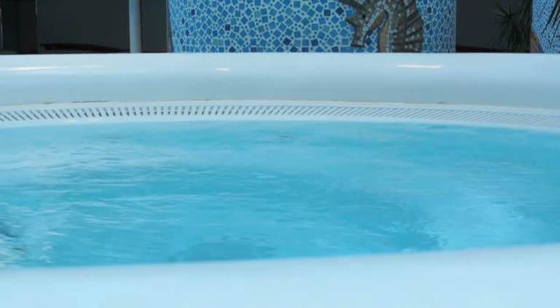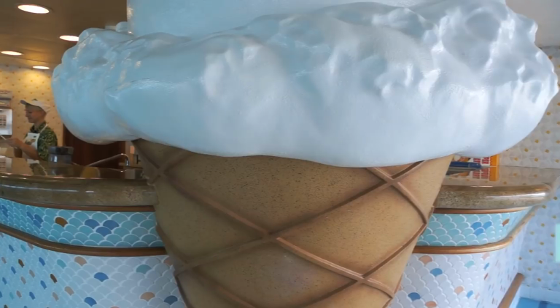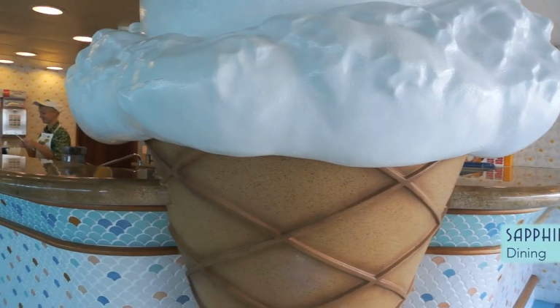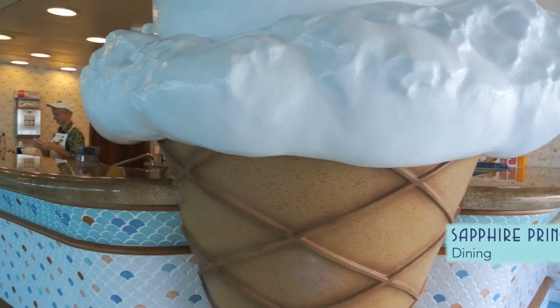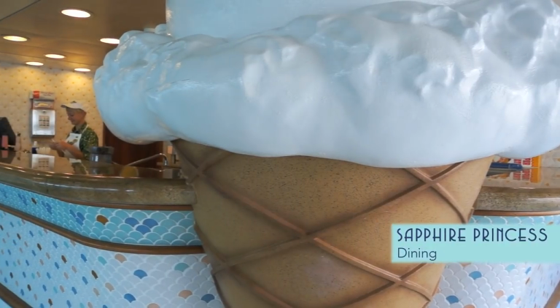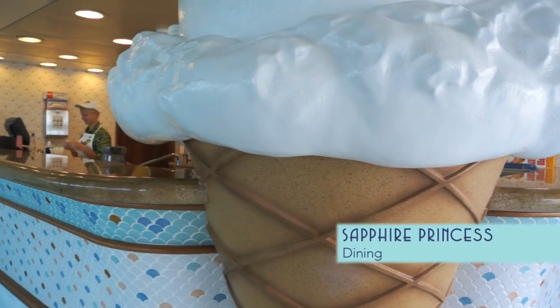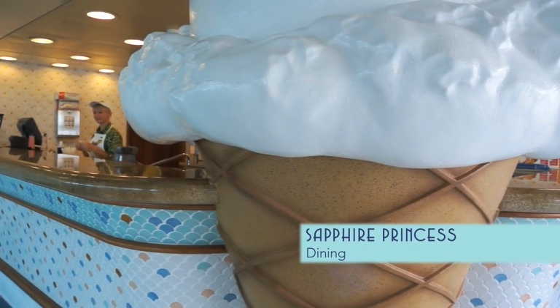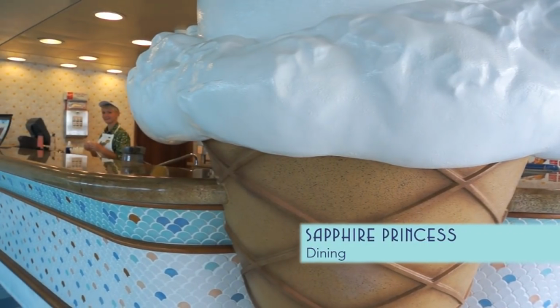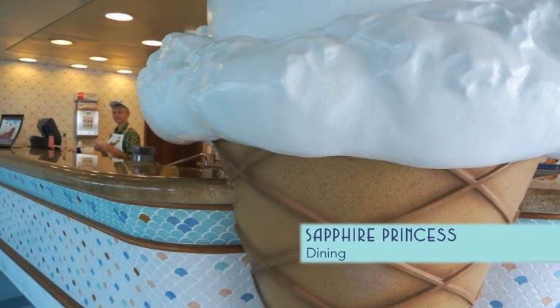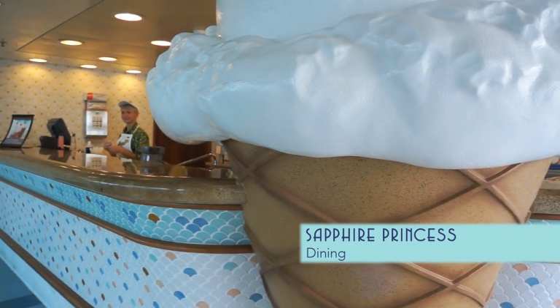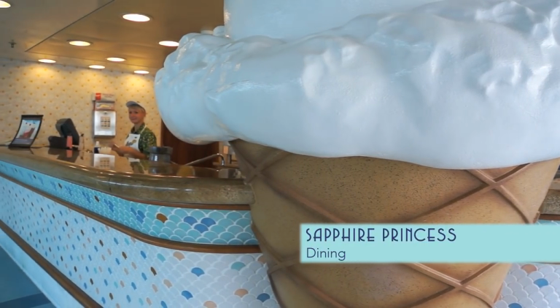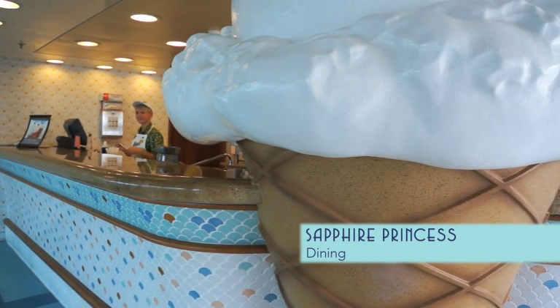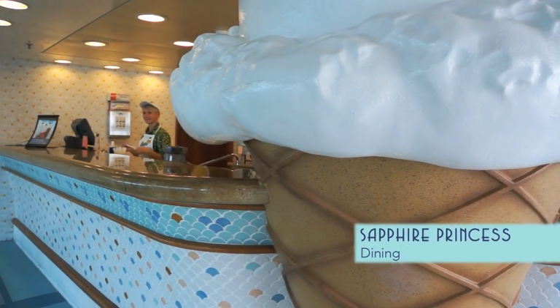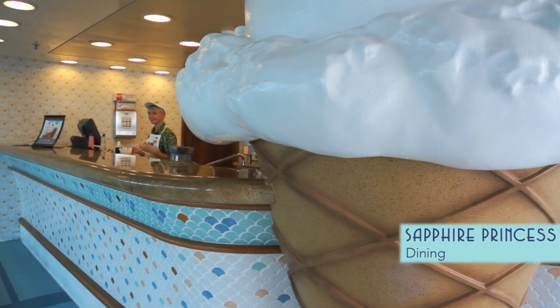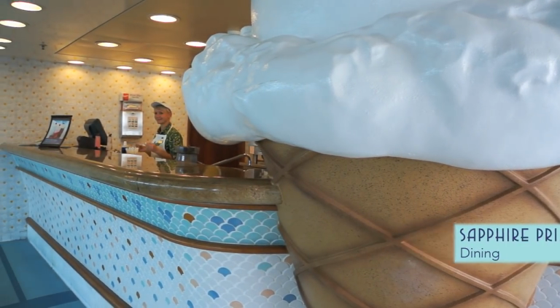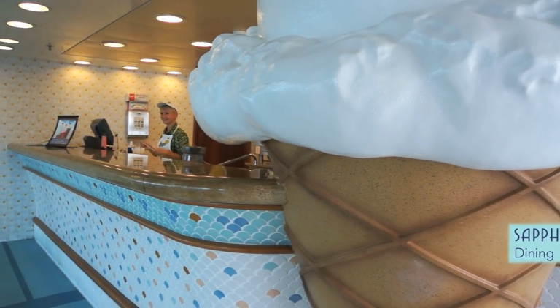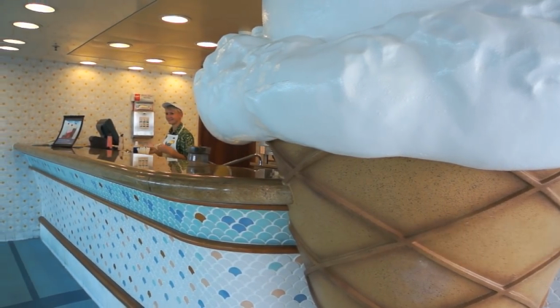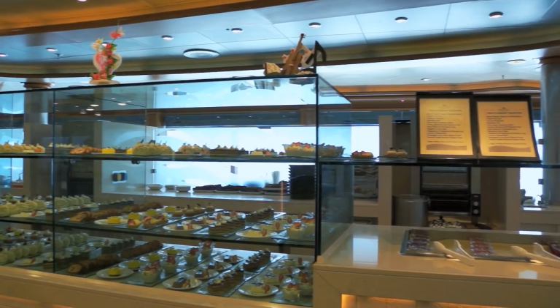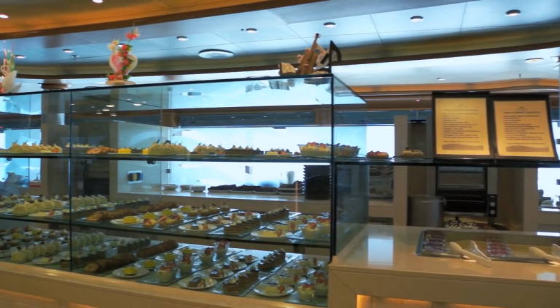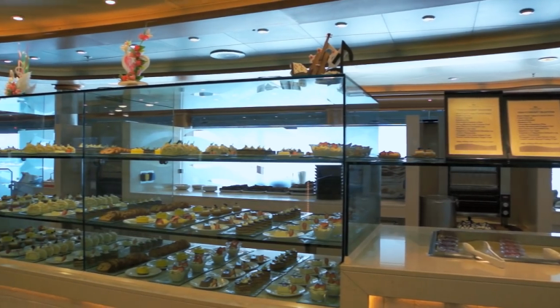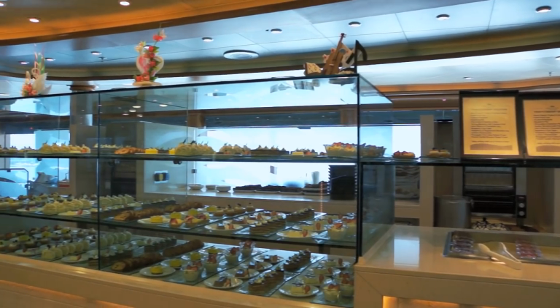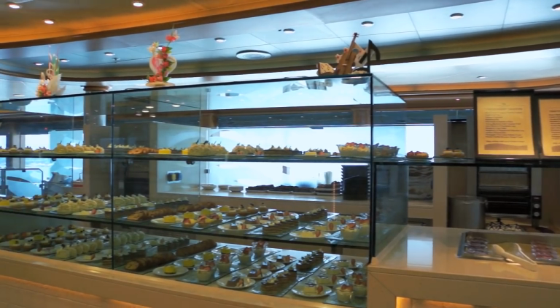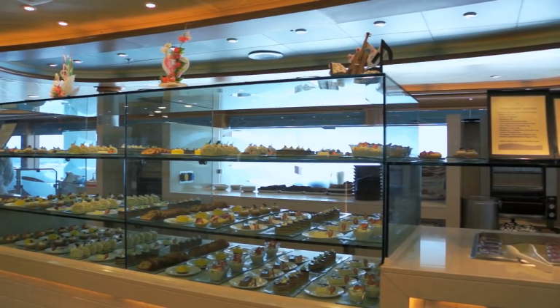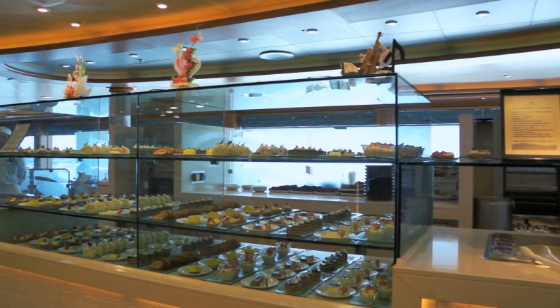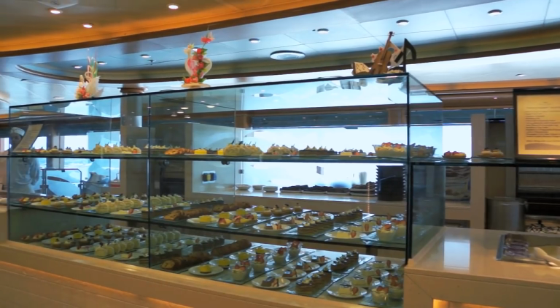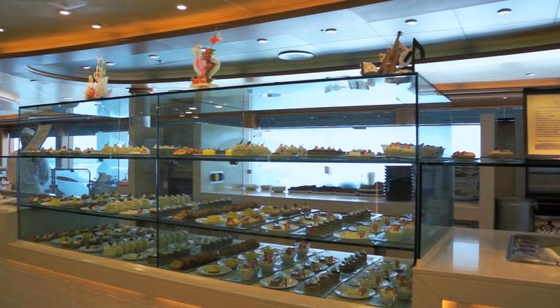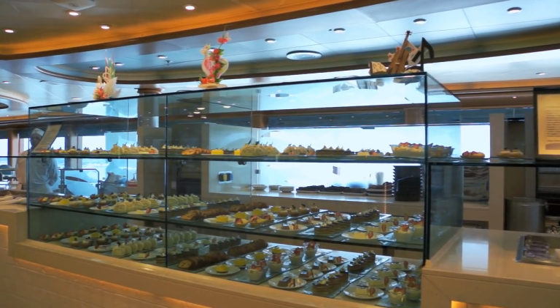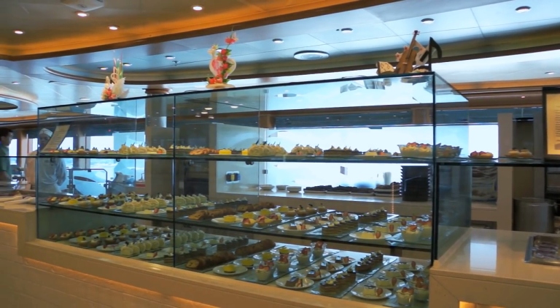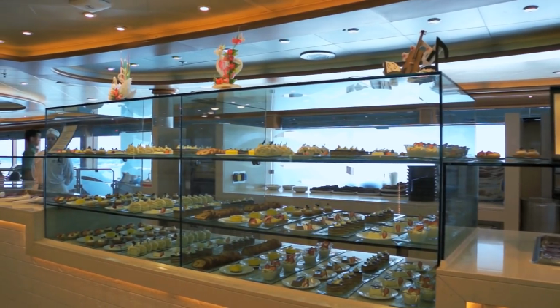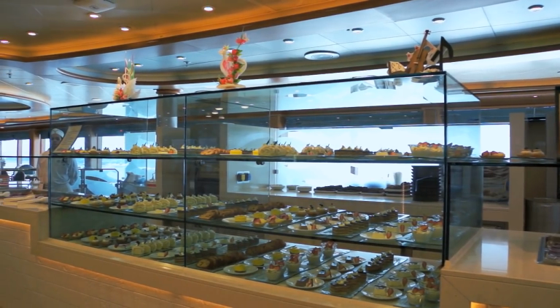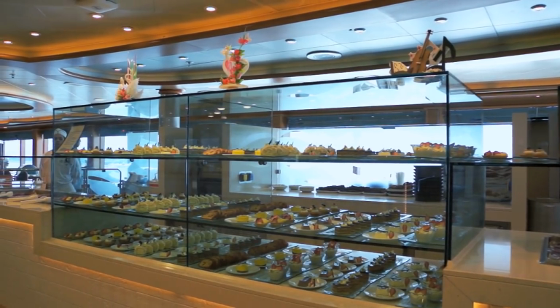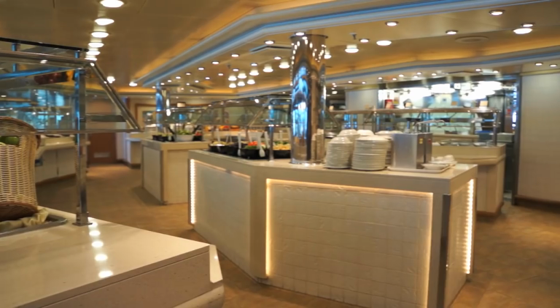When you've built up an appetite, check out the poolside ice cream bar, or head inside for the Horizon Court buffet.